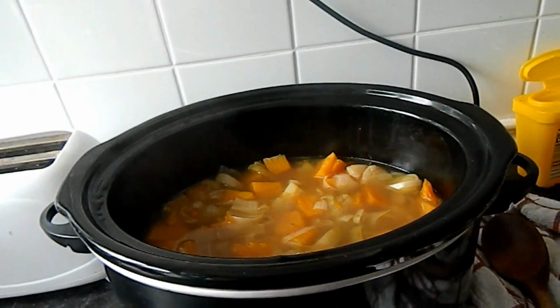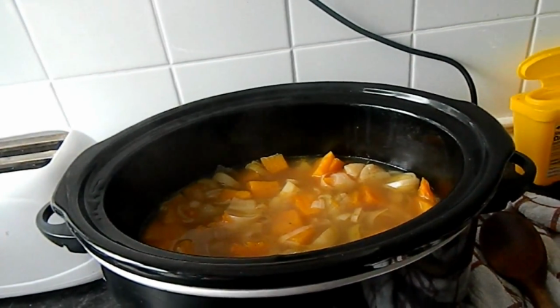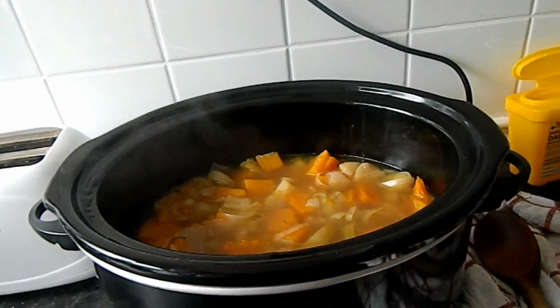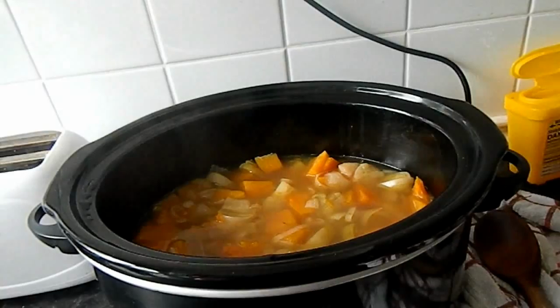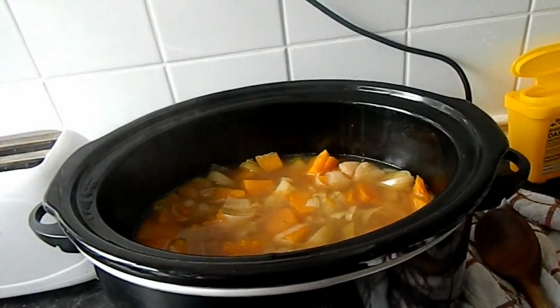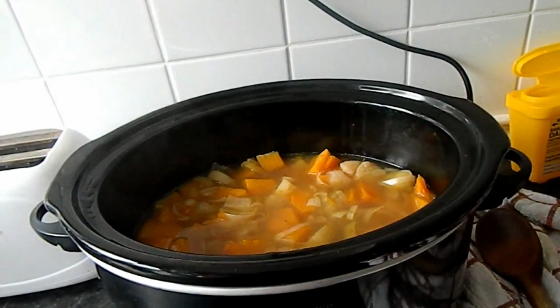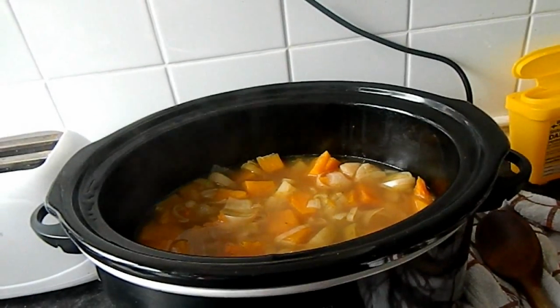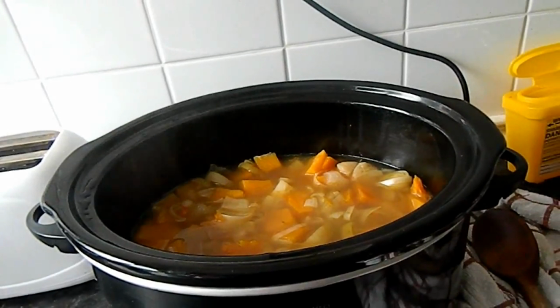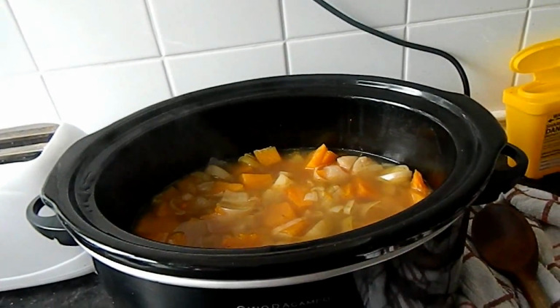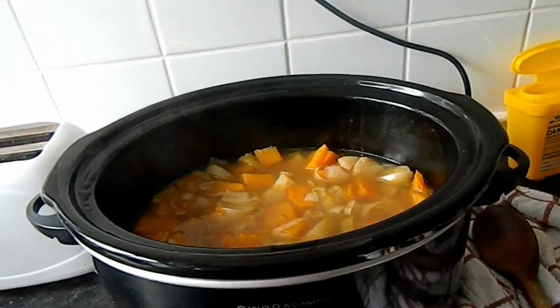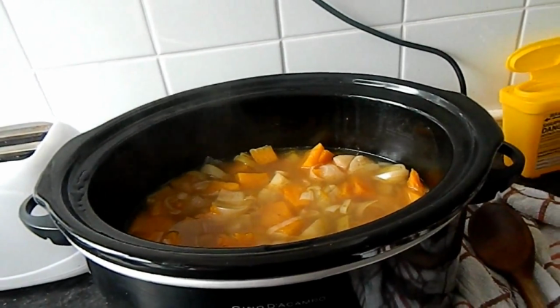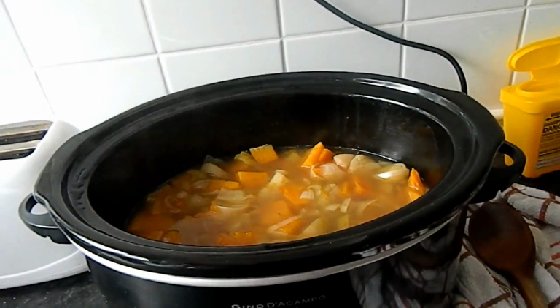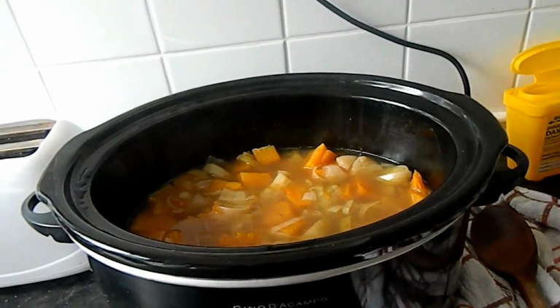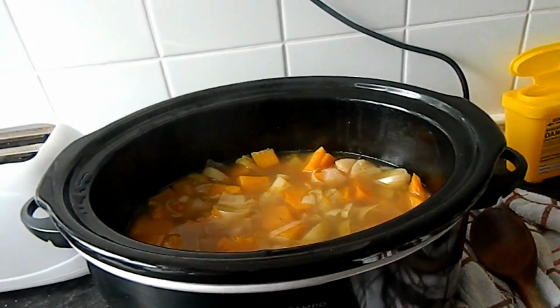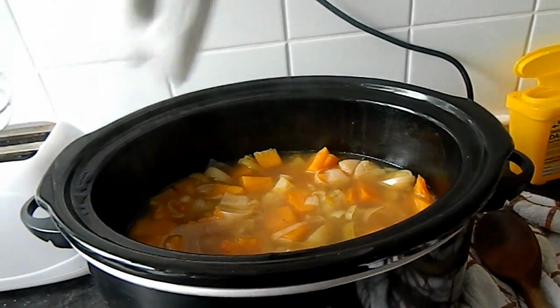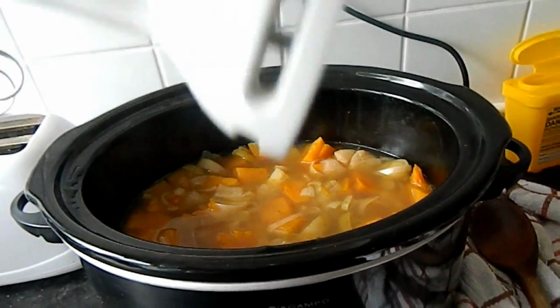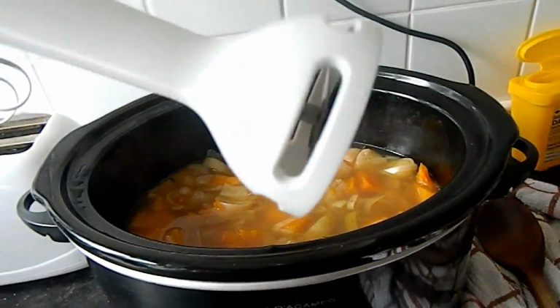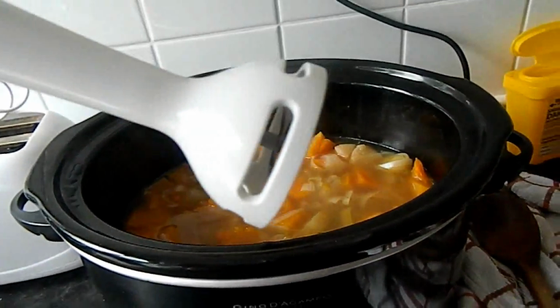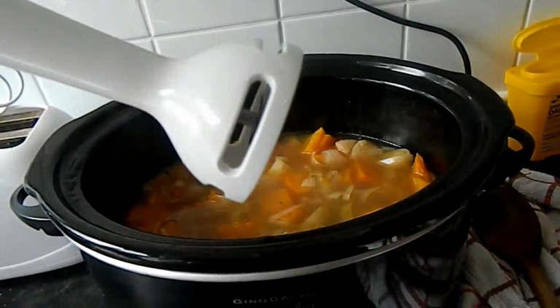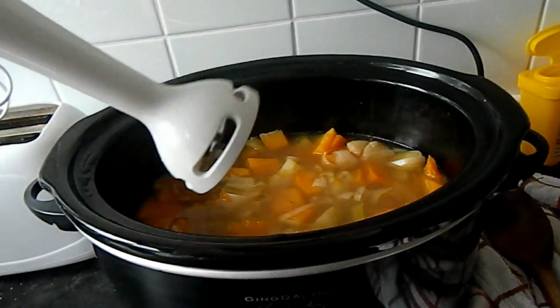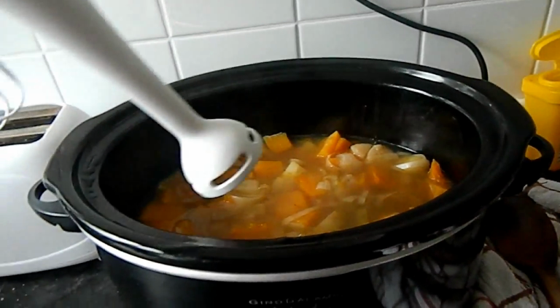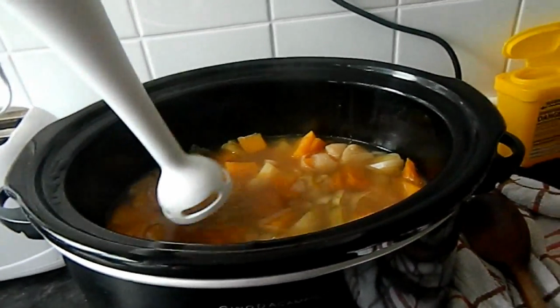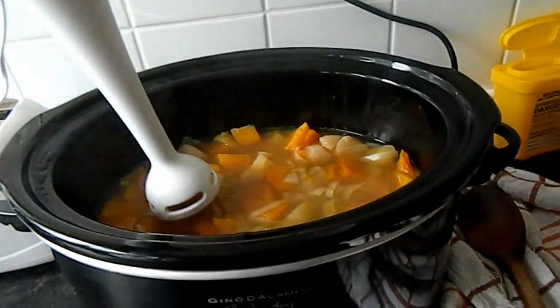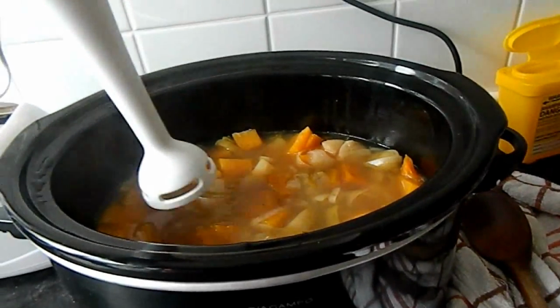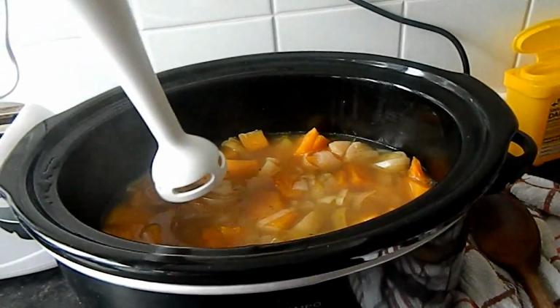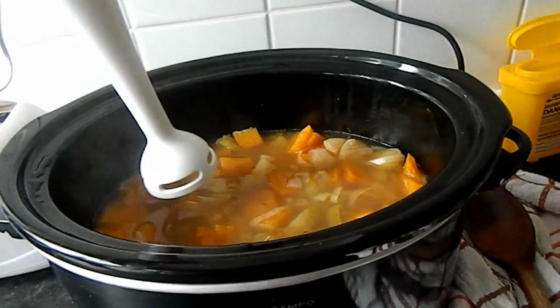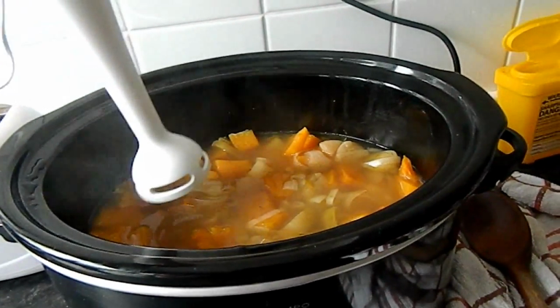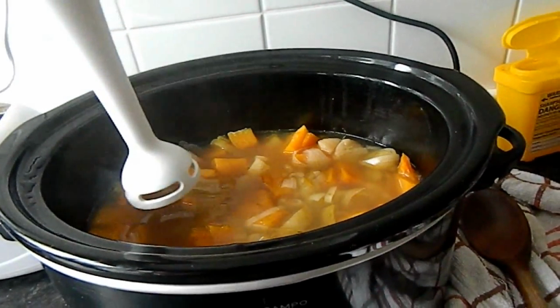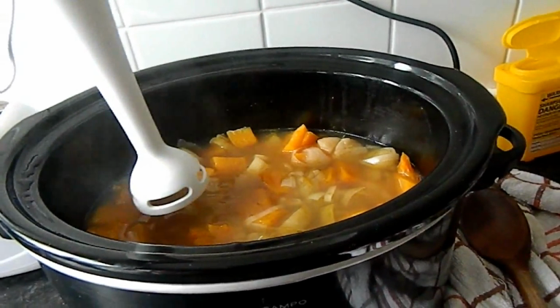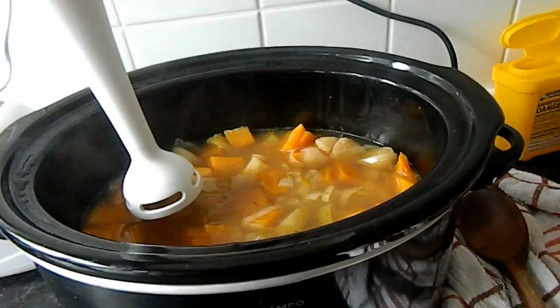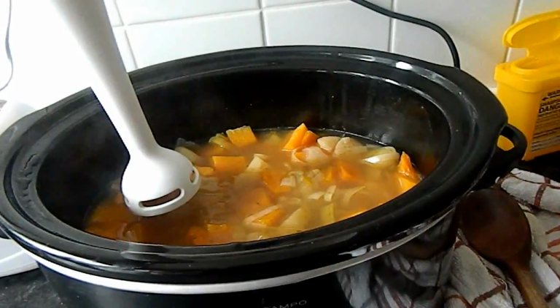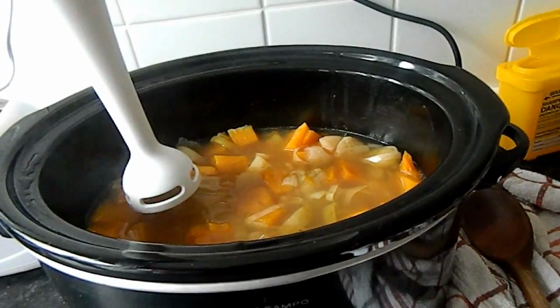It's been cooking for four hours now on high. I've turned it down to low, and I'm going to start blending it all with my blender.